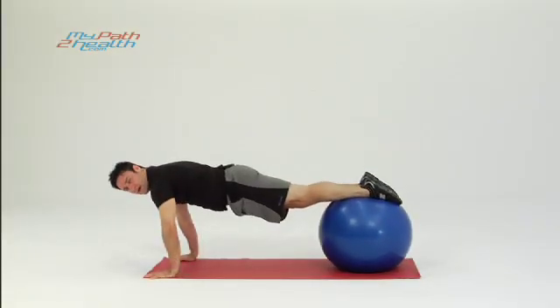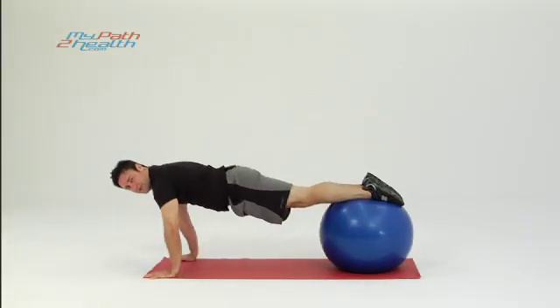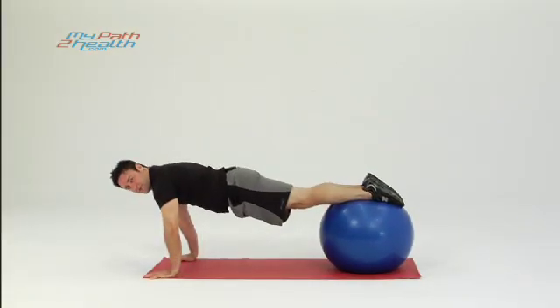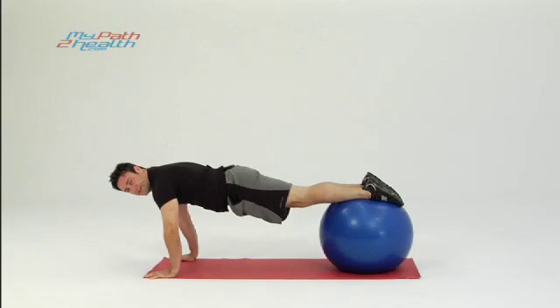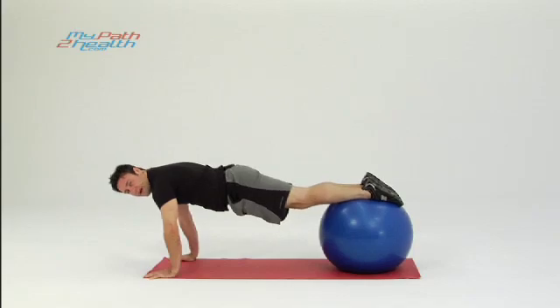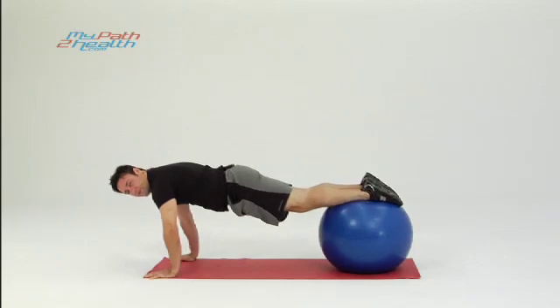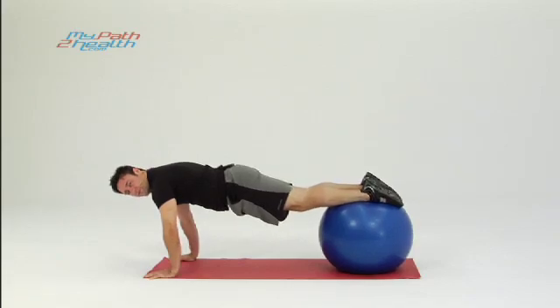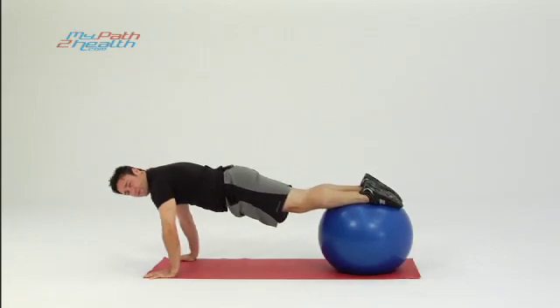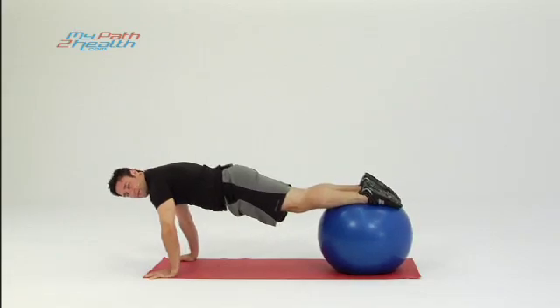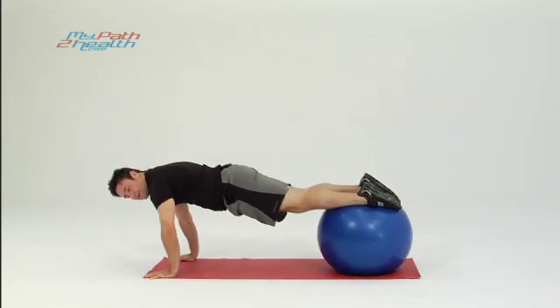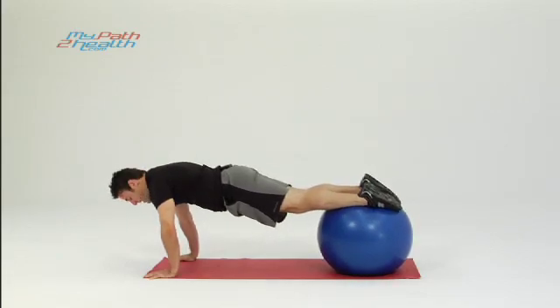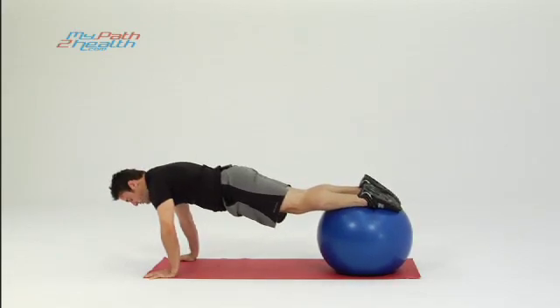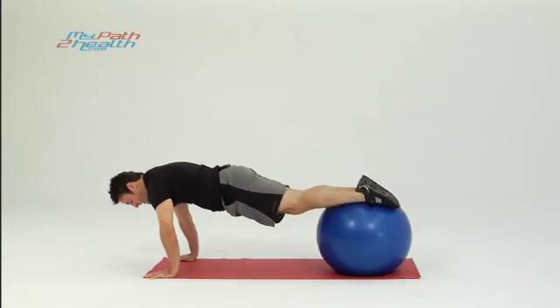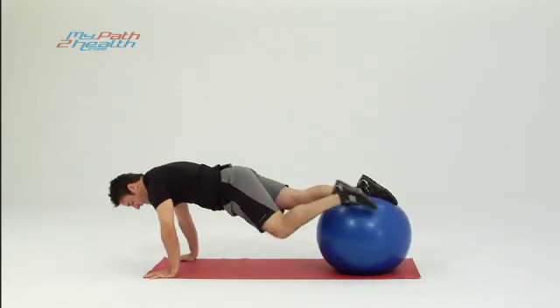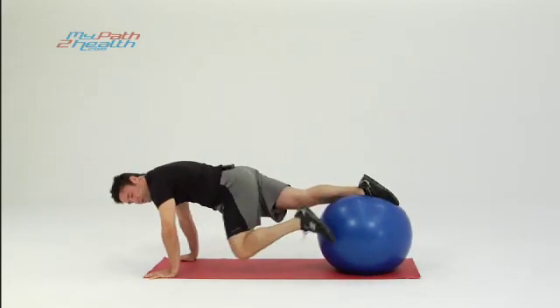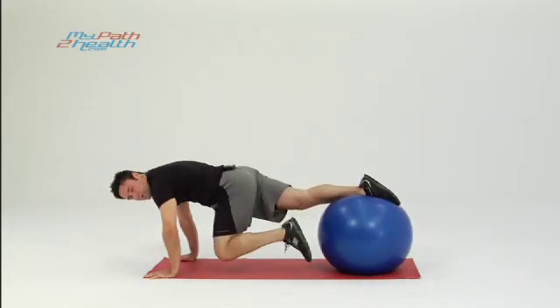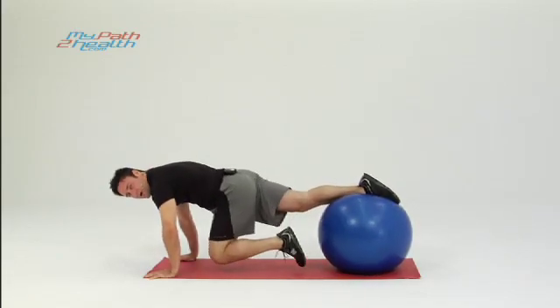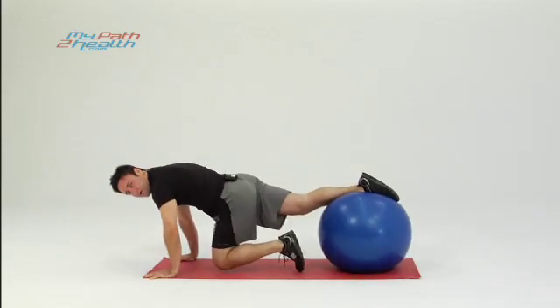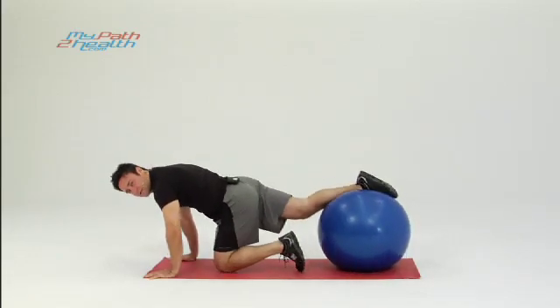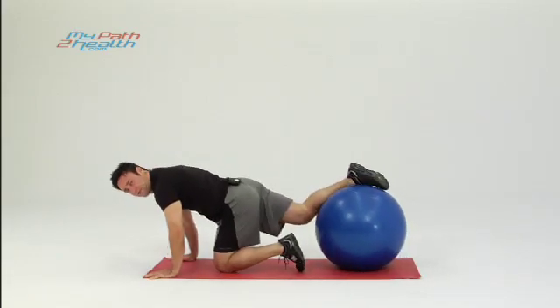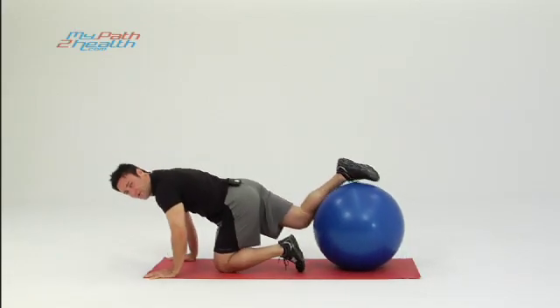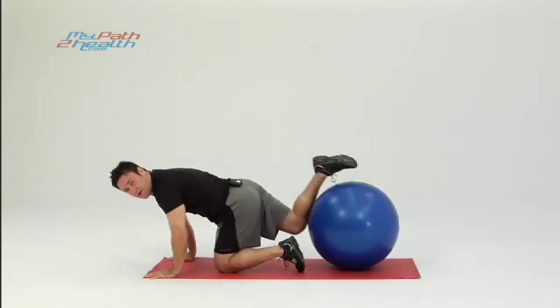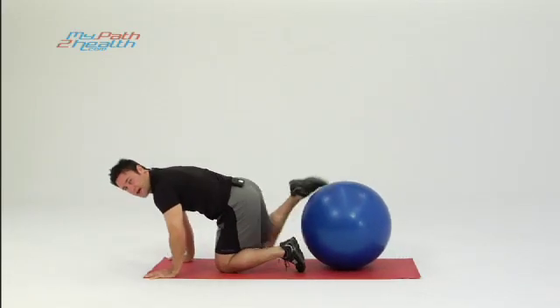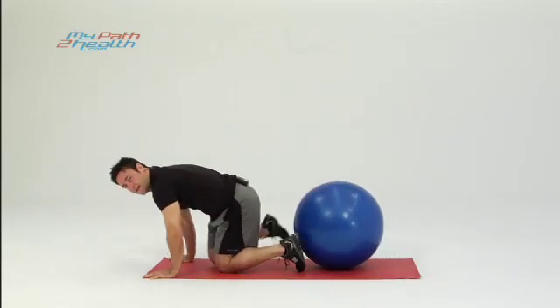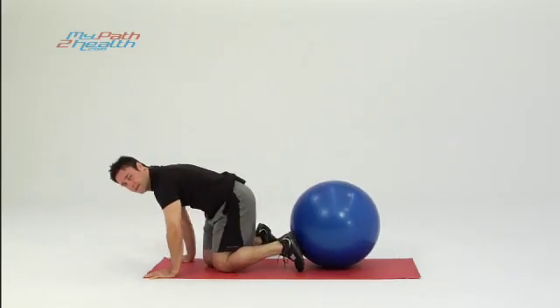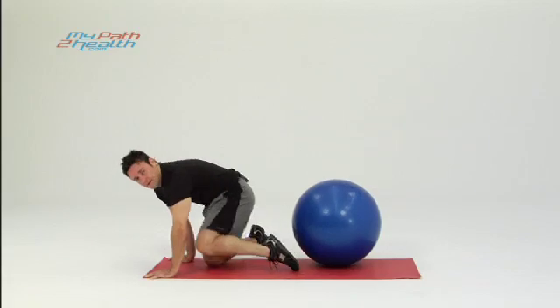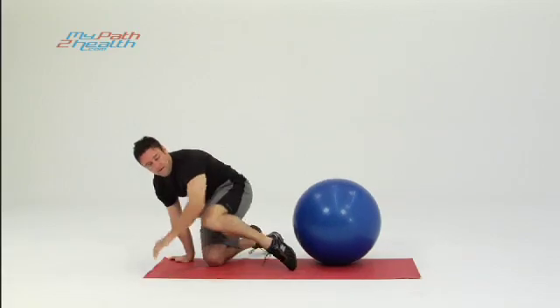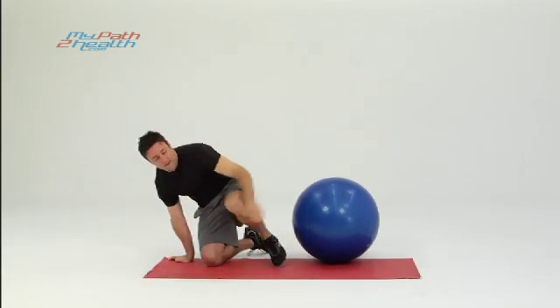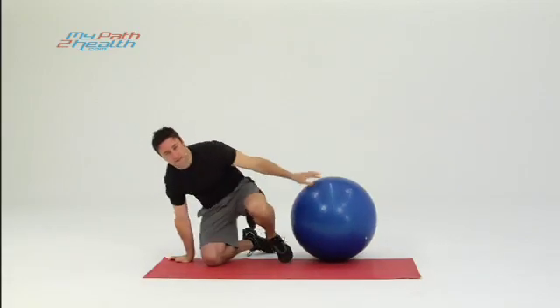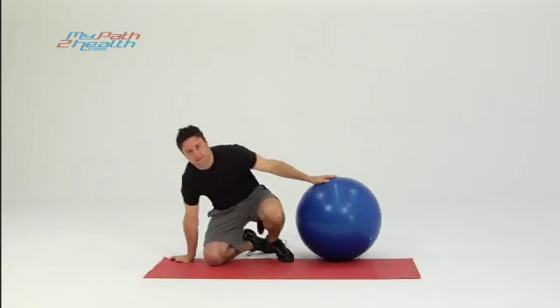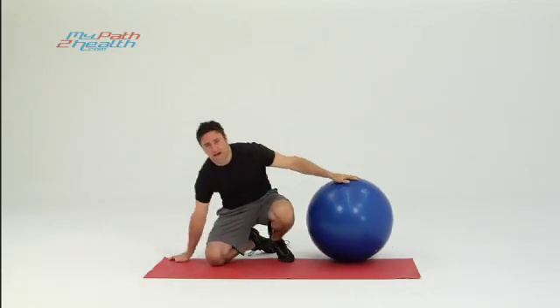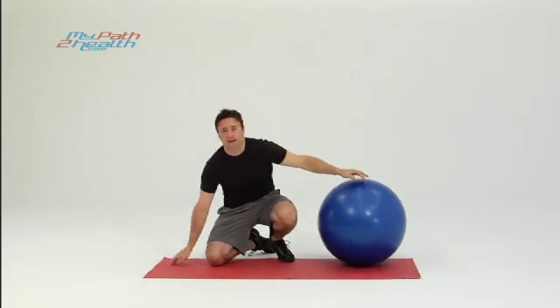To do the dismount, just balance one leg on the Swiss ball, take the other one off slightly, and step to the side.